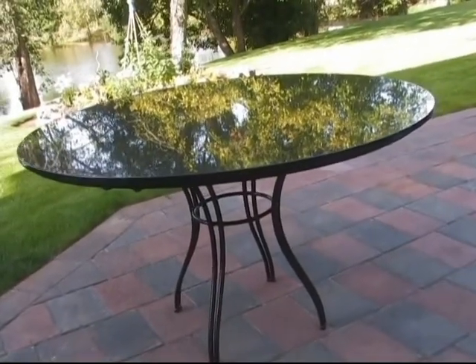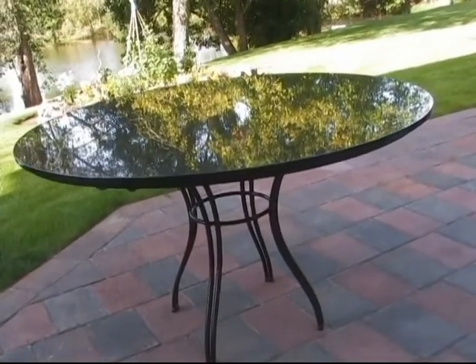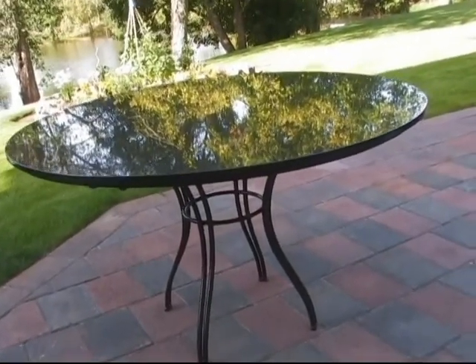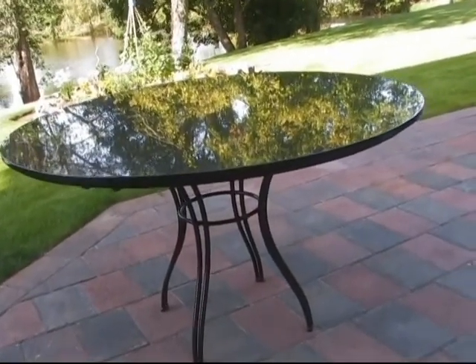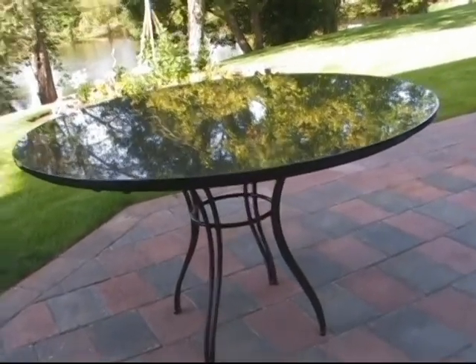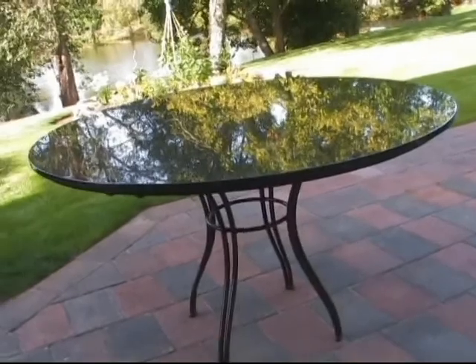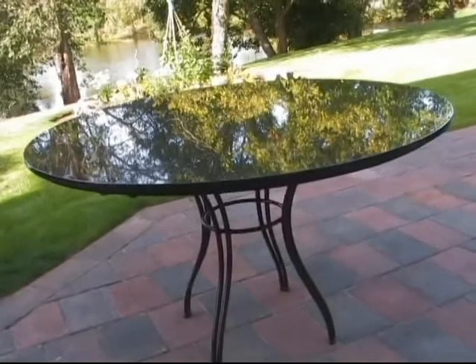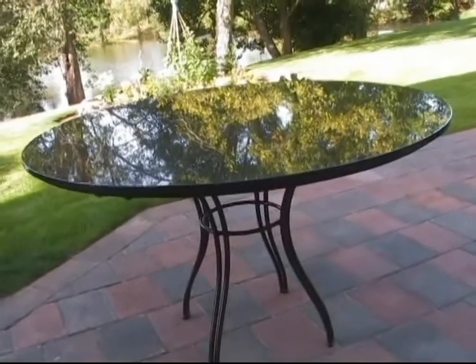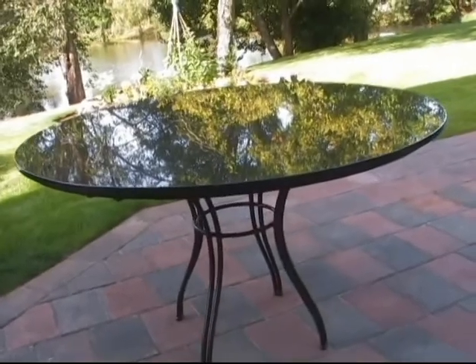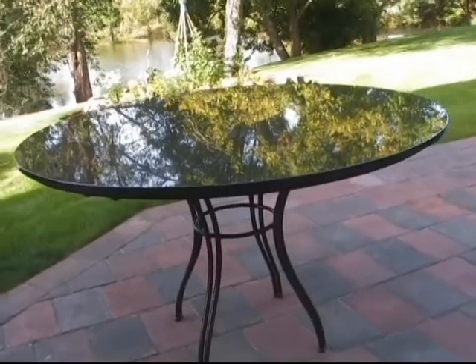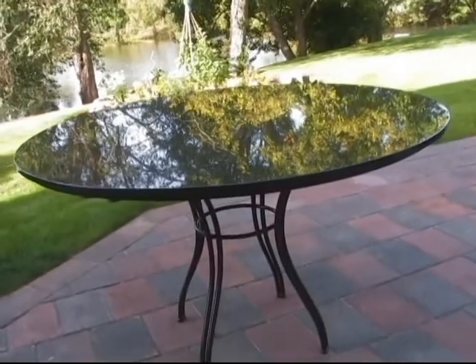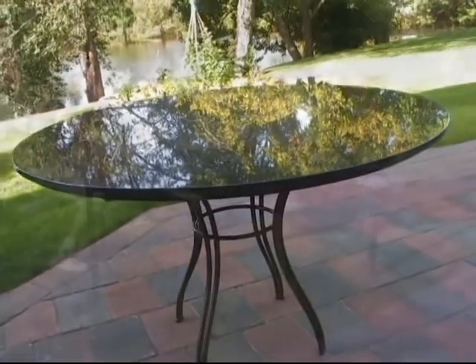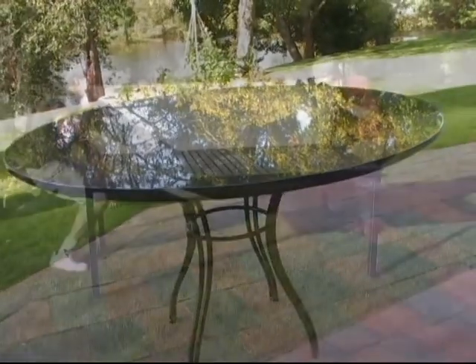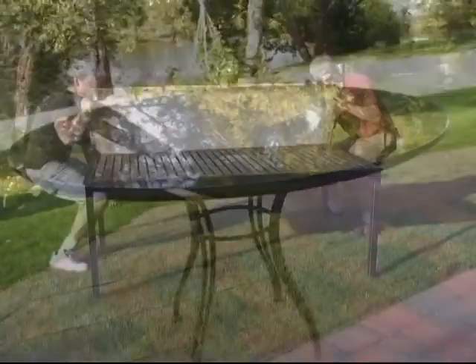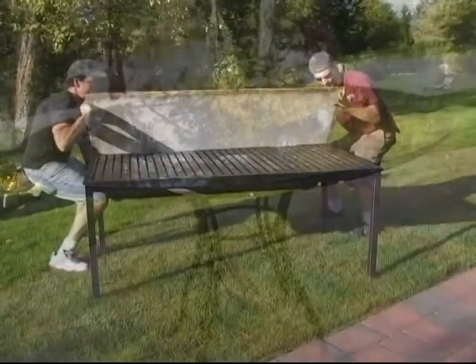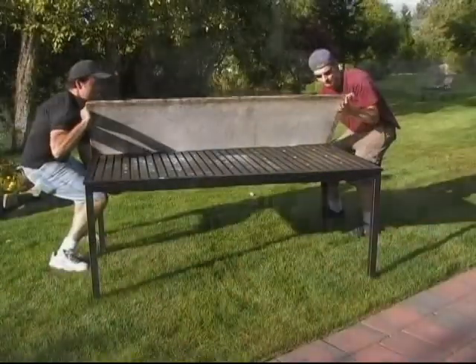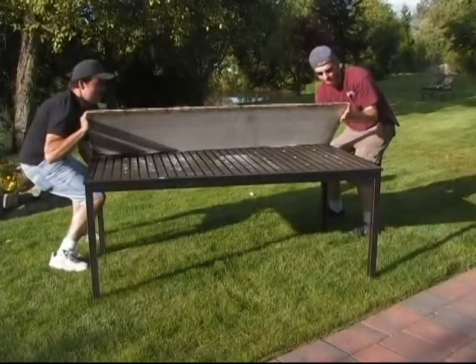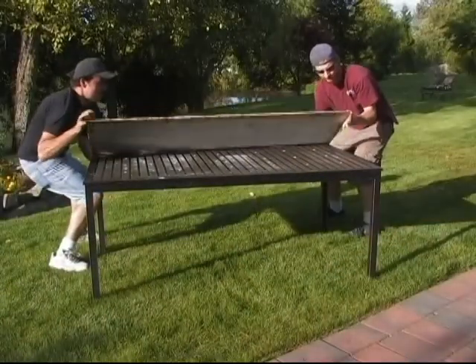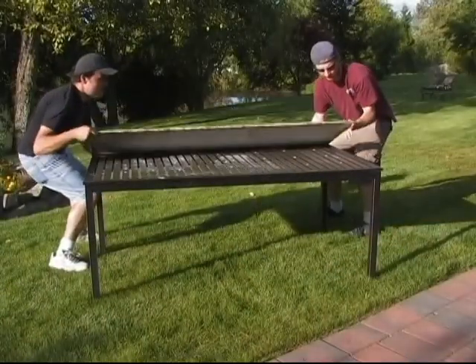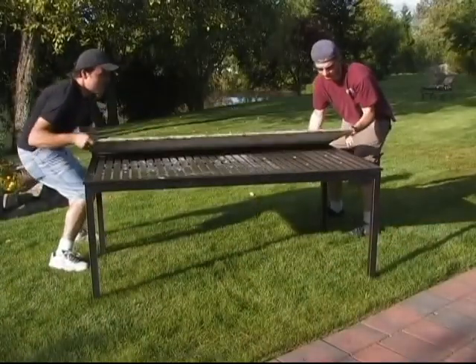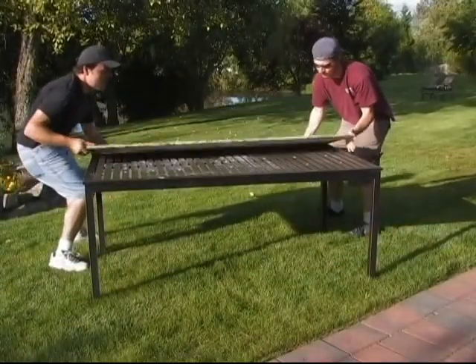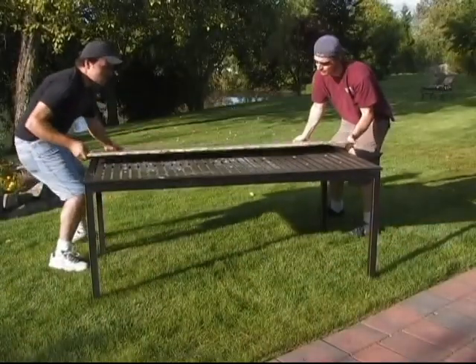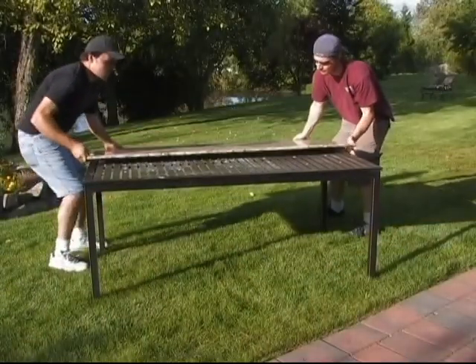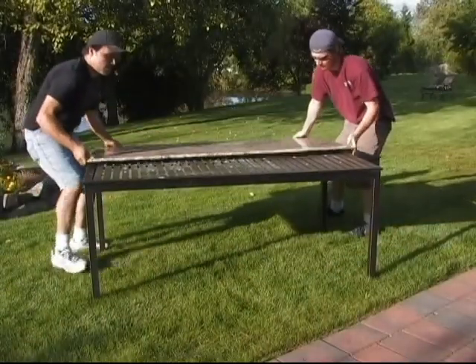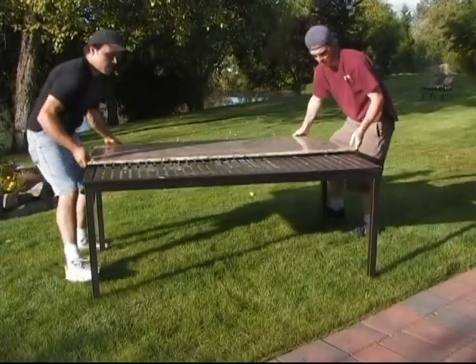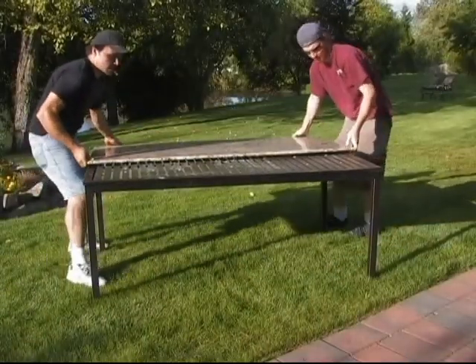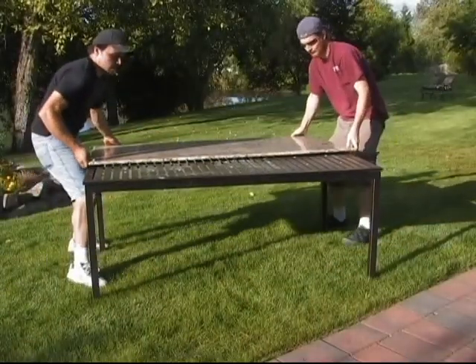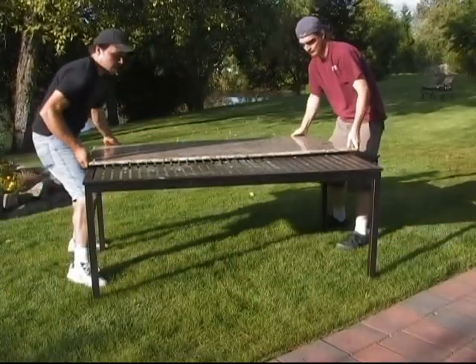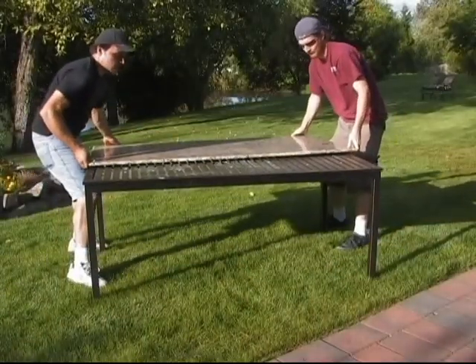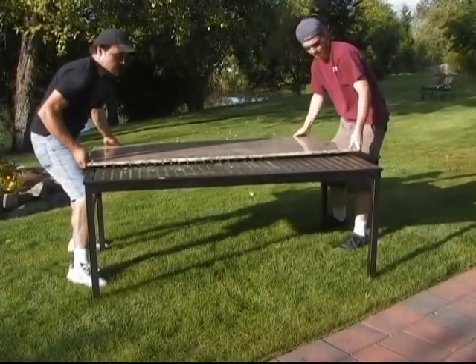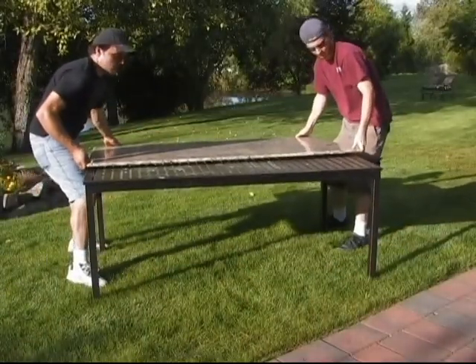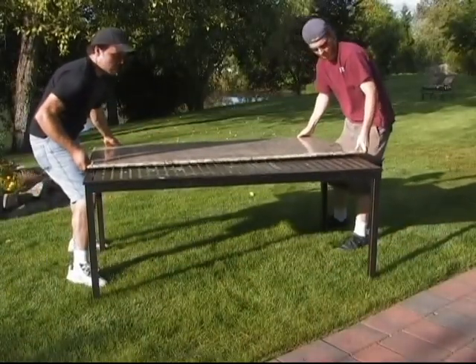The tables are available in standard sizes, or if you have your own legs, you can buy a cut-to-fit size.